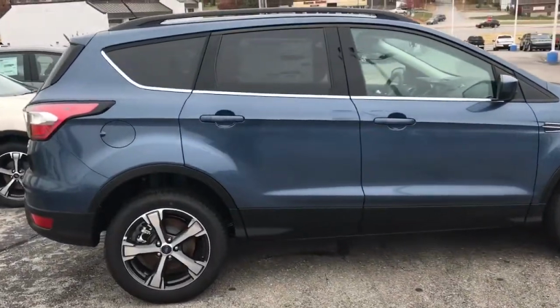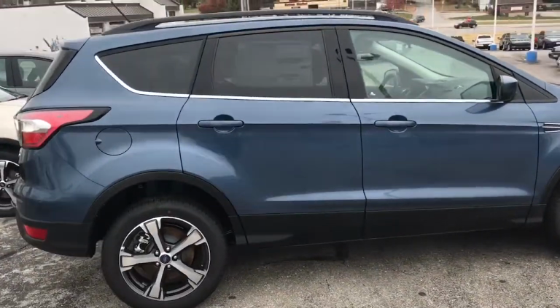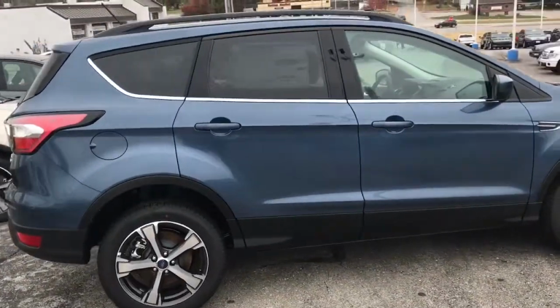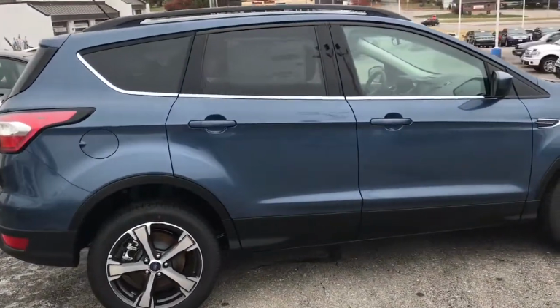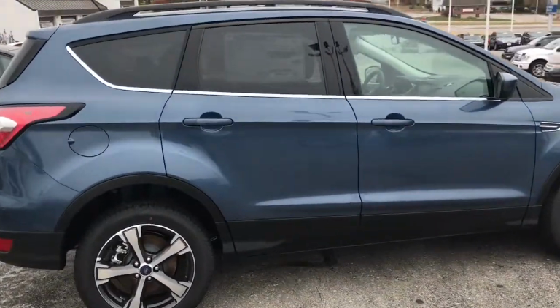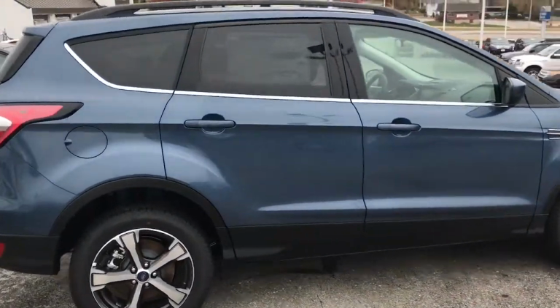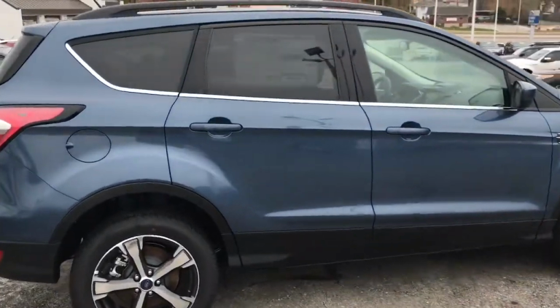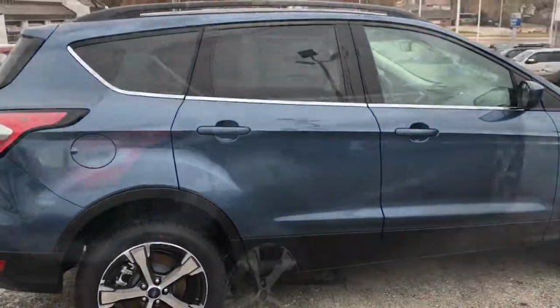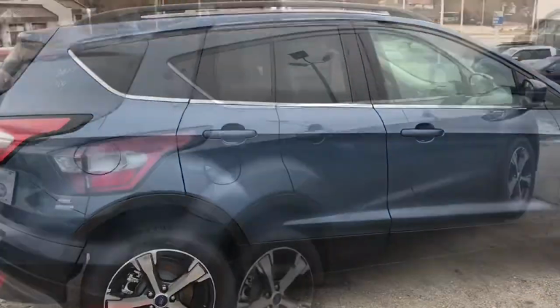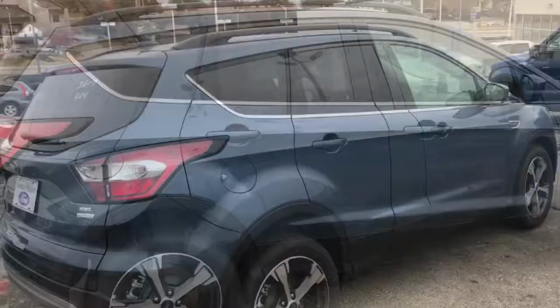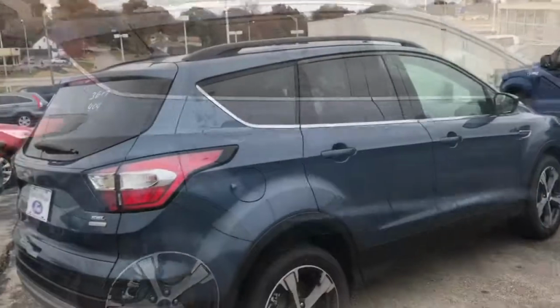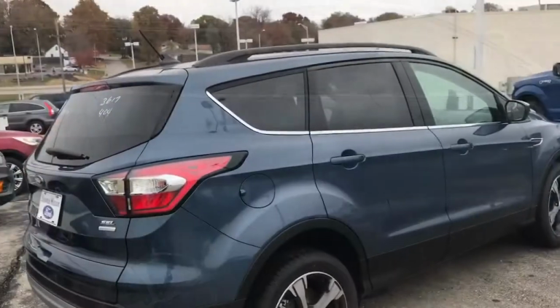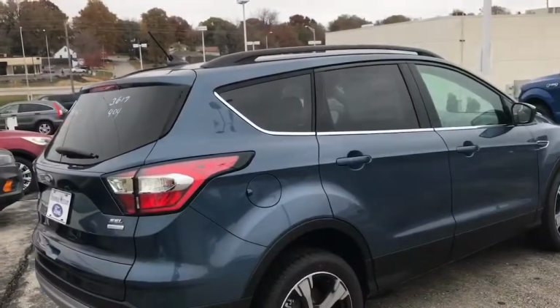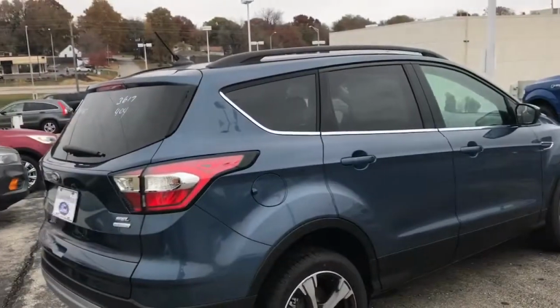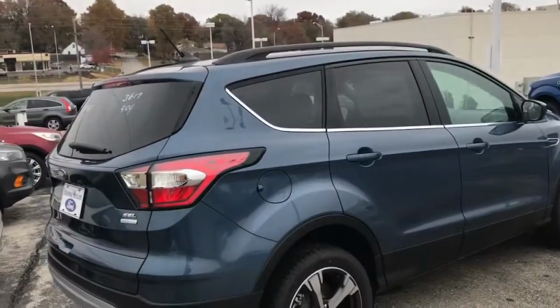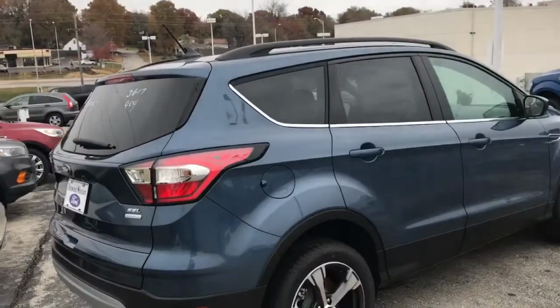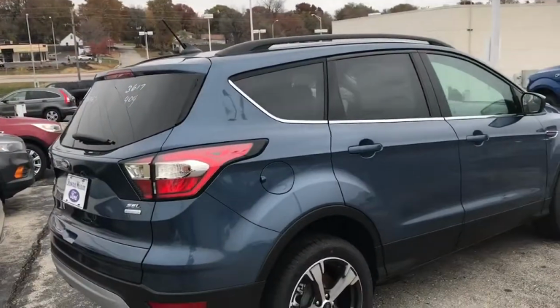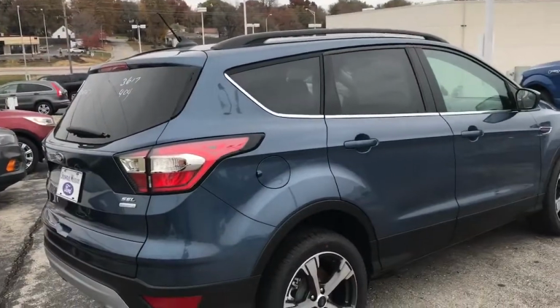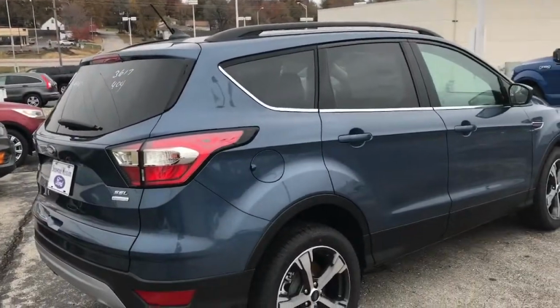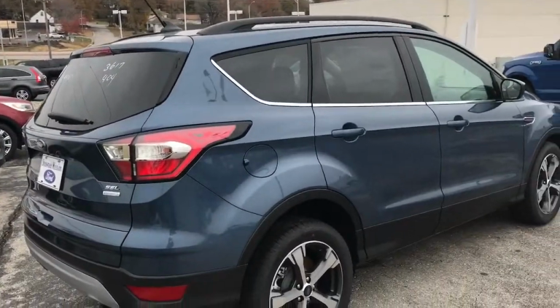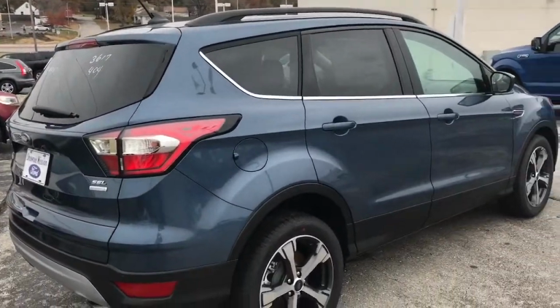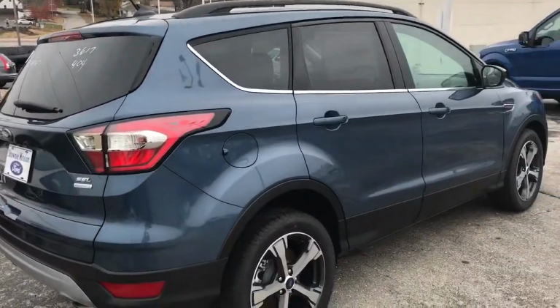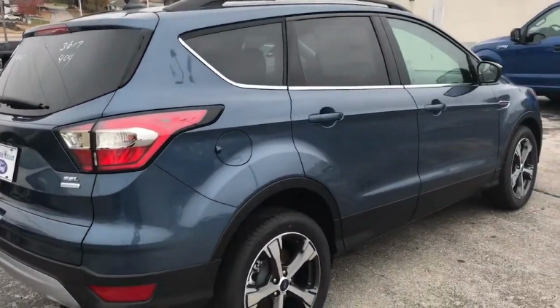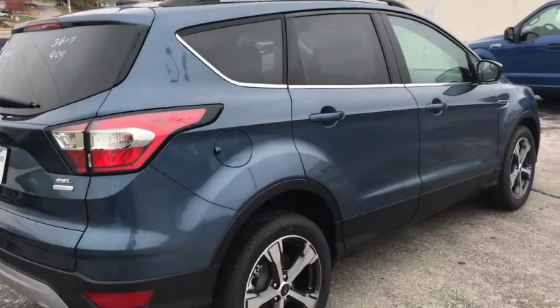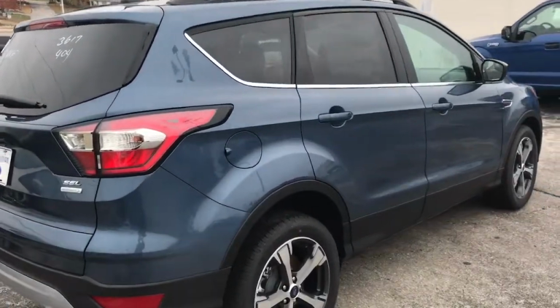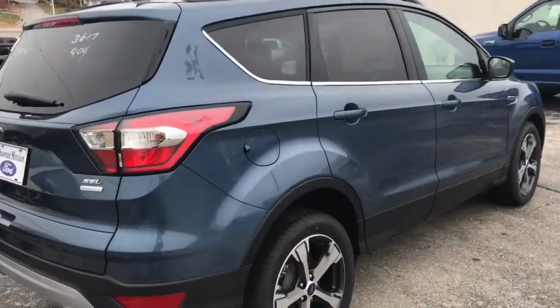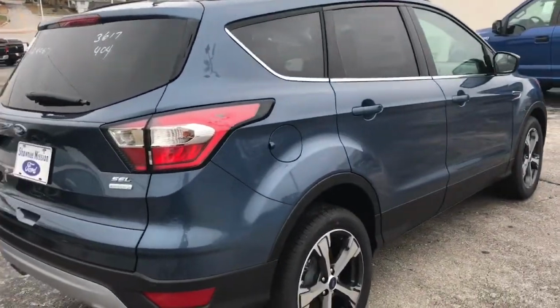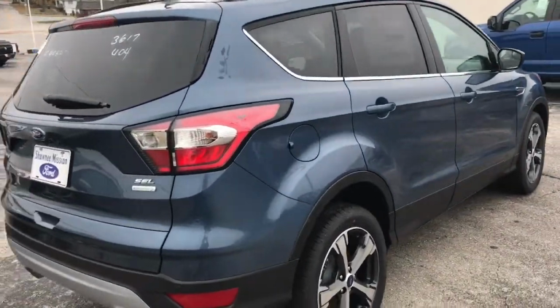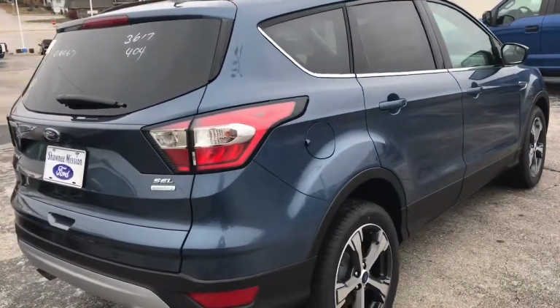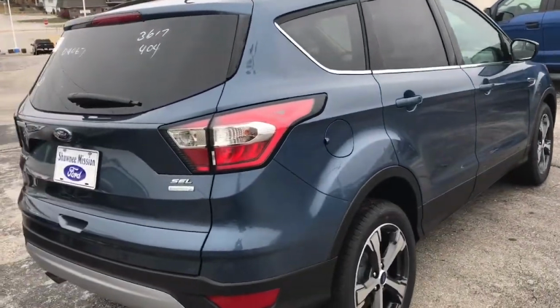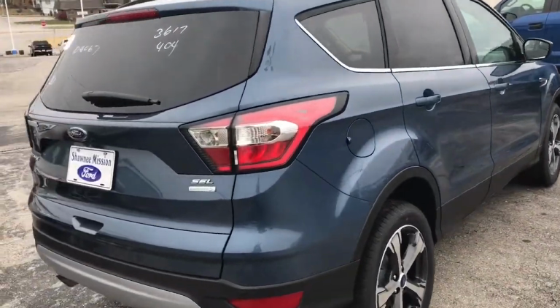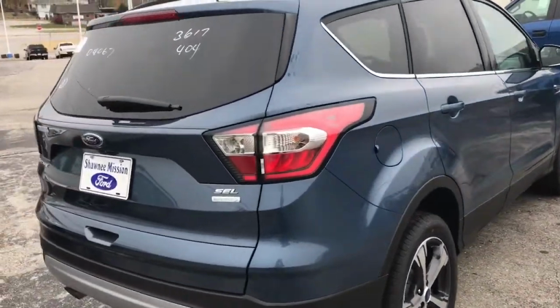These get very good gas mileage. You're looking at 30 miles to the gallon, which is absolutely incredible for an SUV.